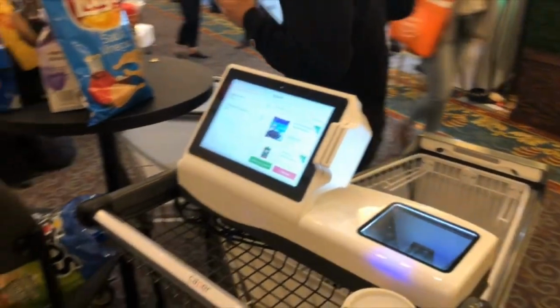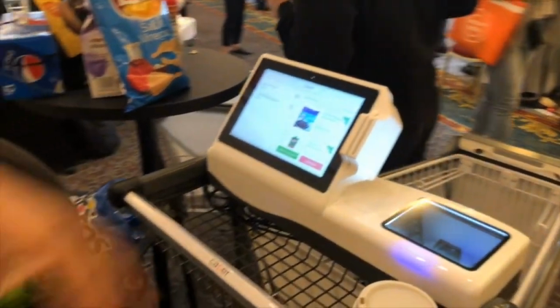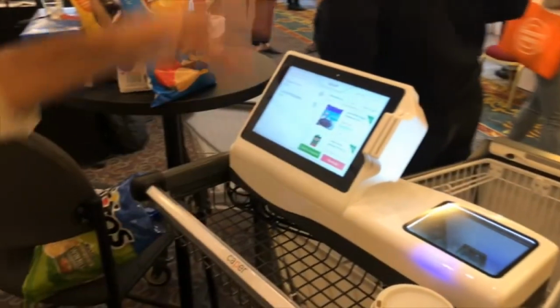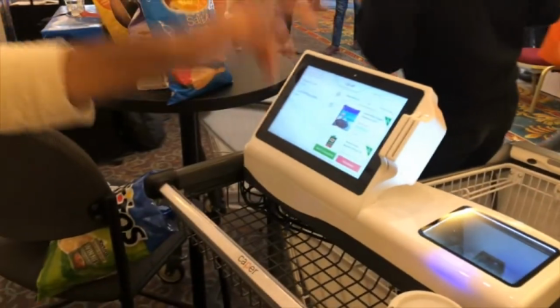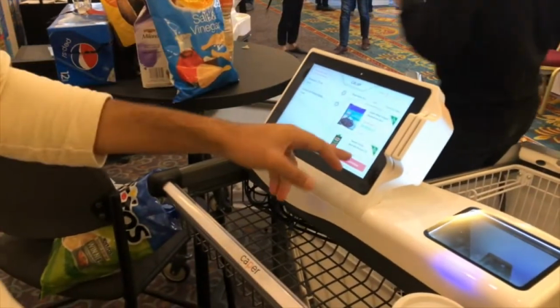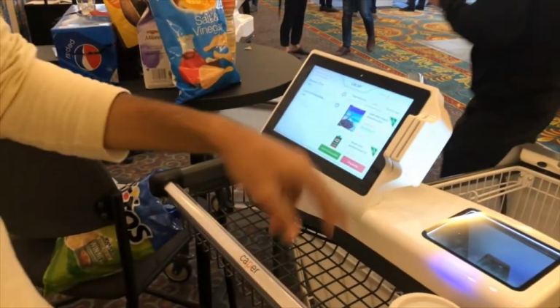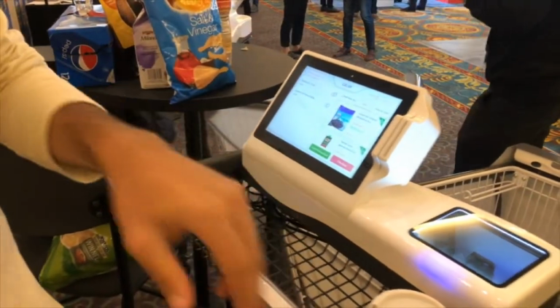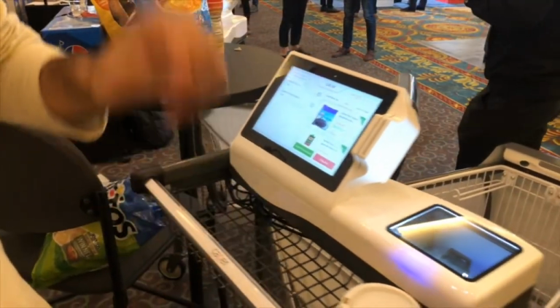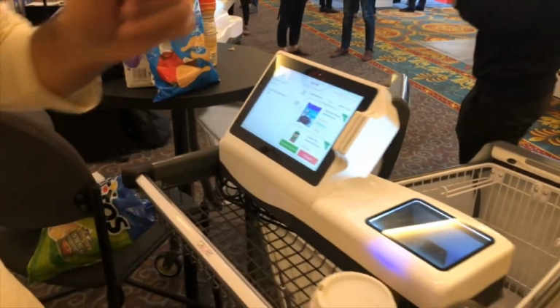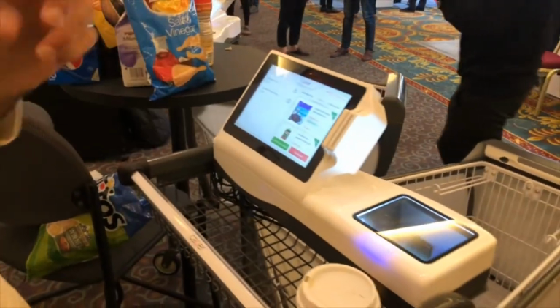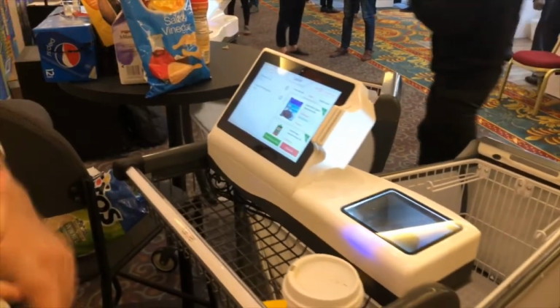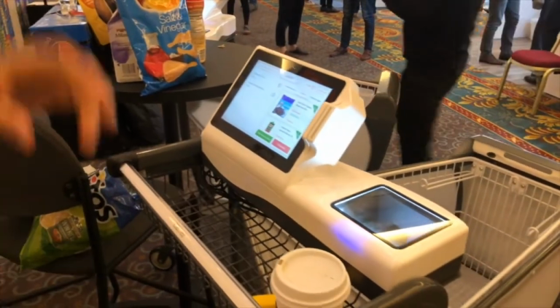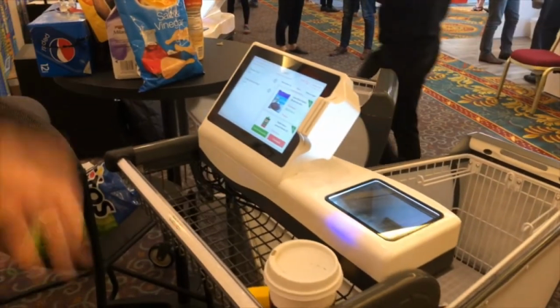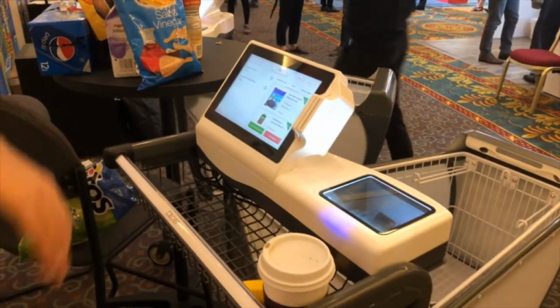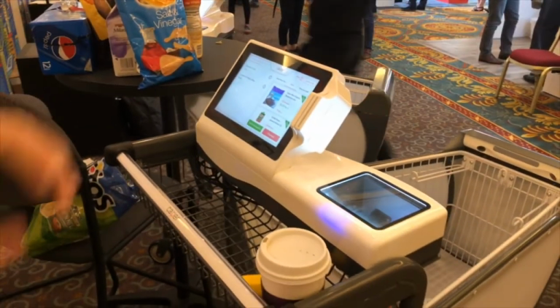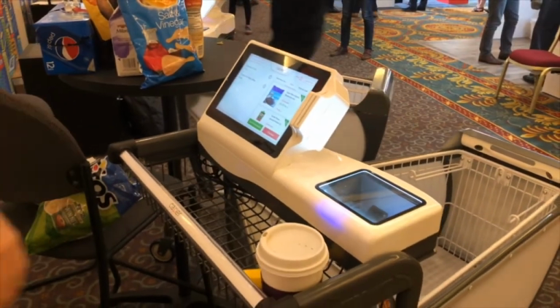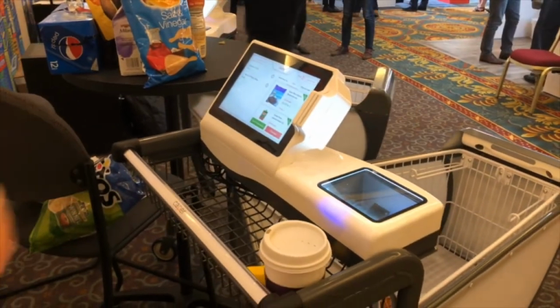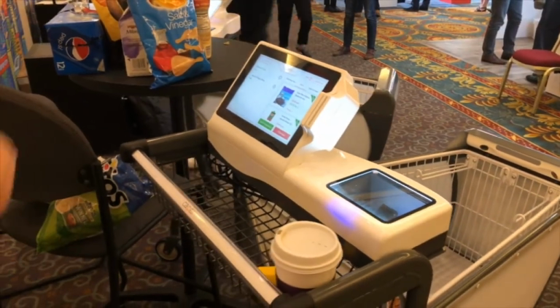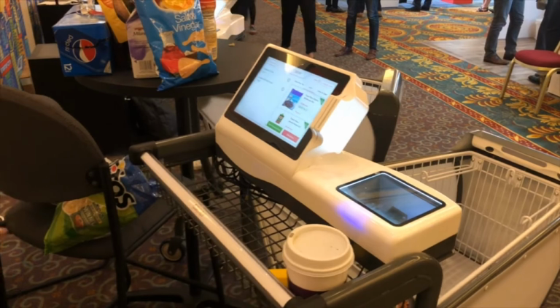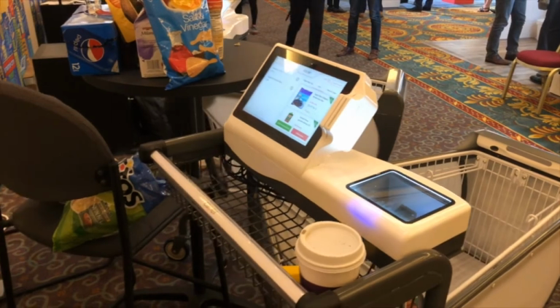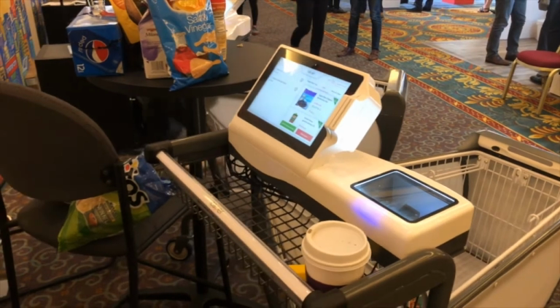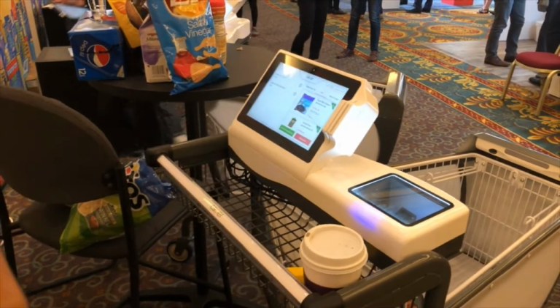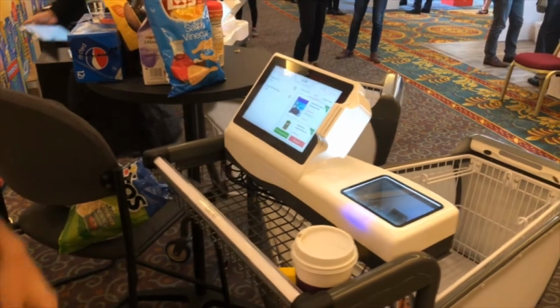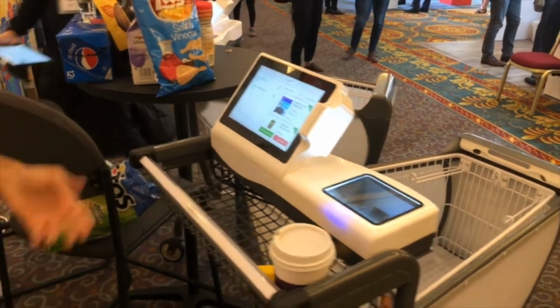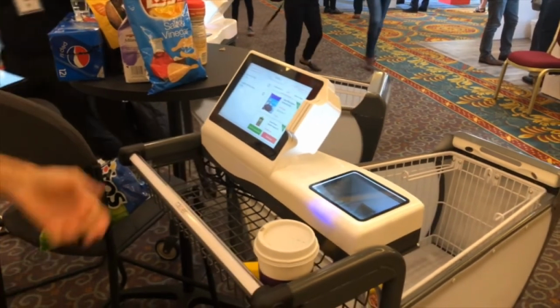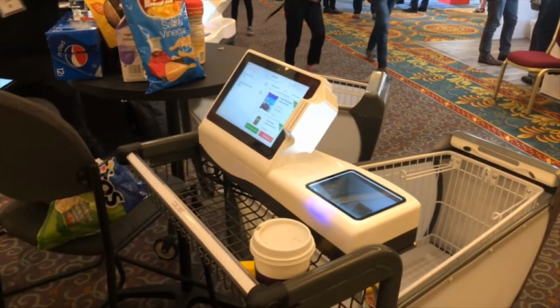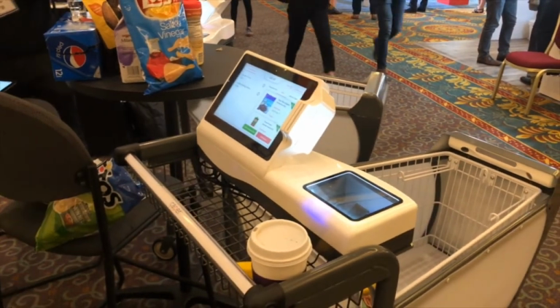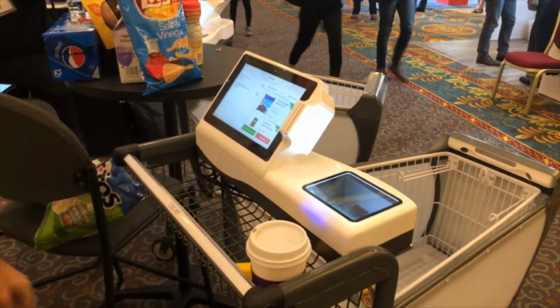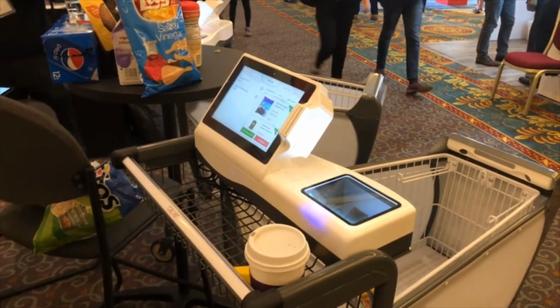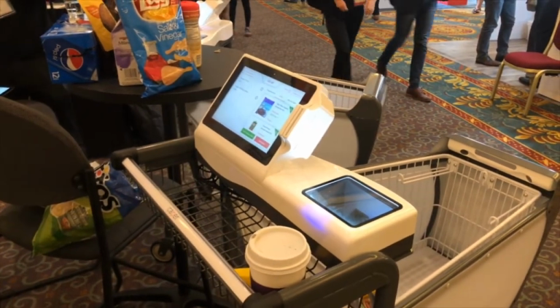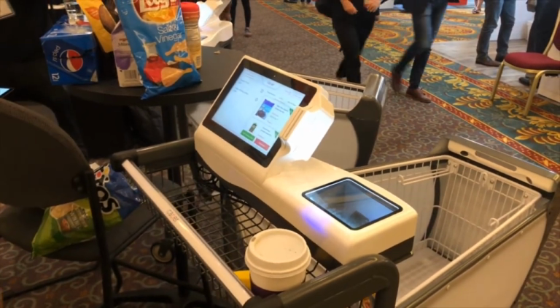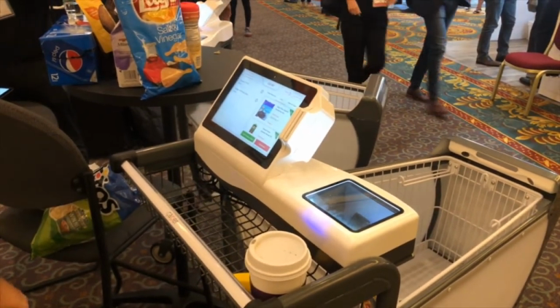When you're done you click checkout. You can pay Apple Pay, Android Pay, credit, debit, etc. And you're completely done and can leave the store.